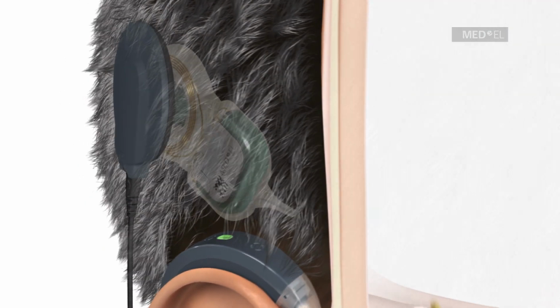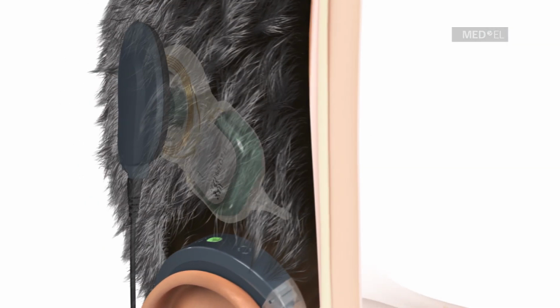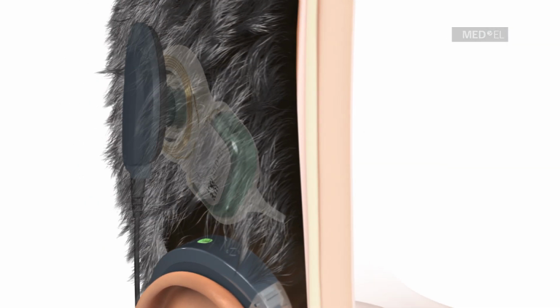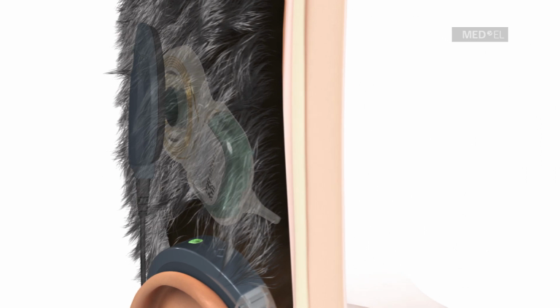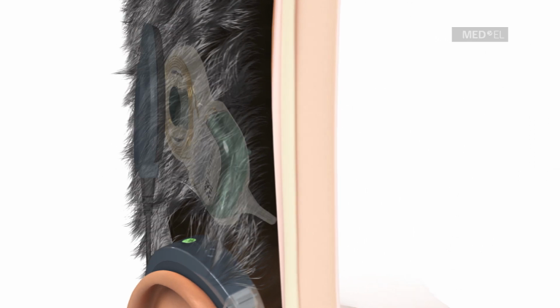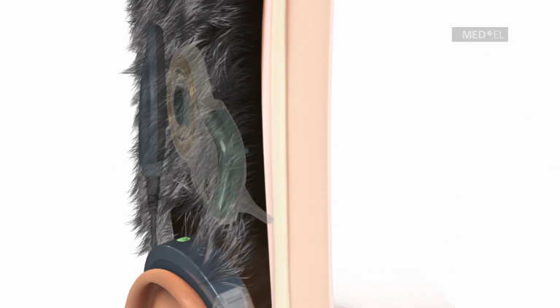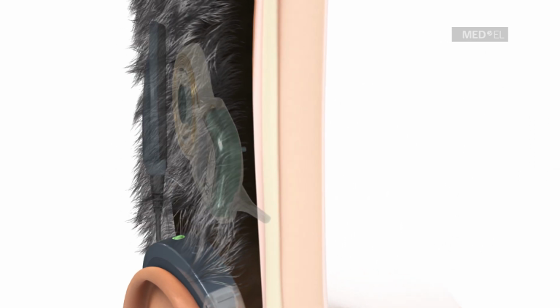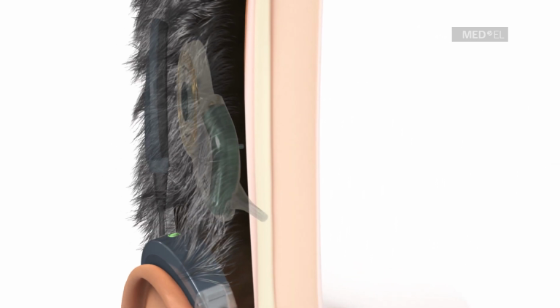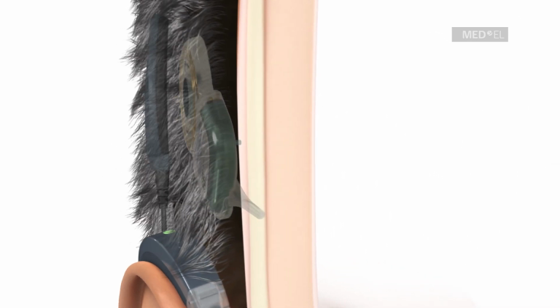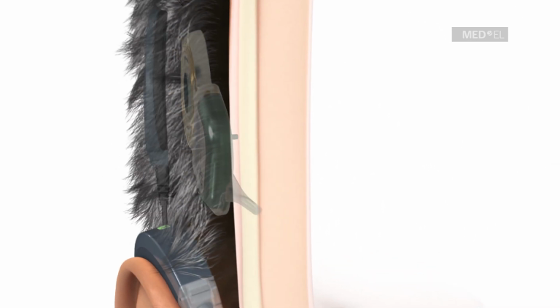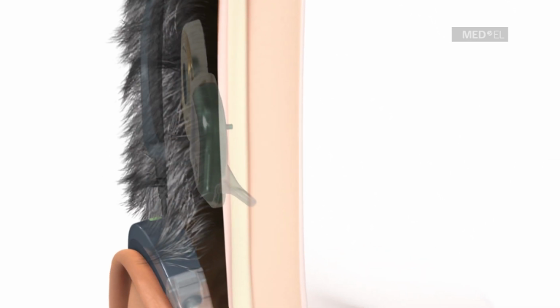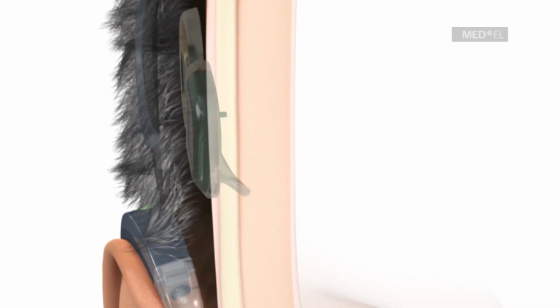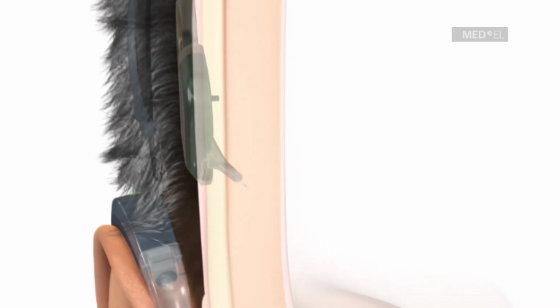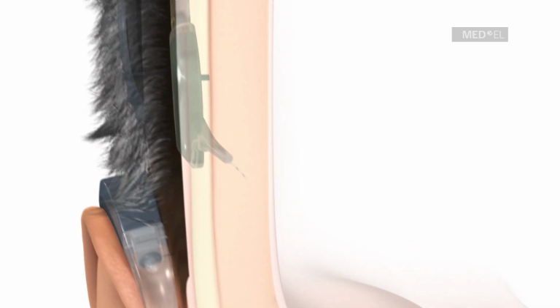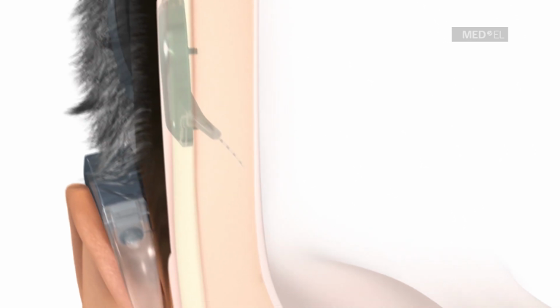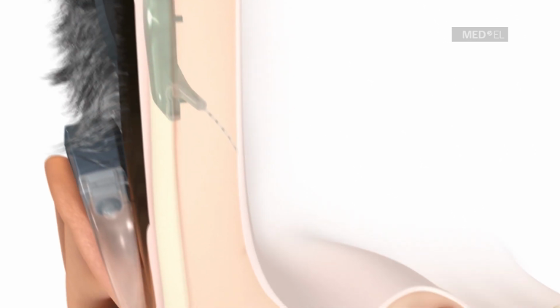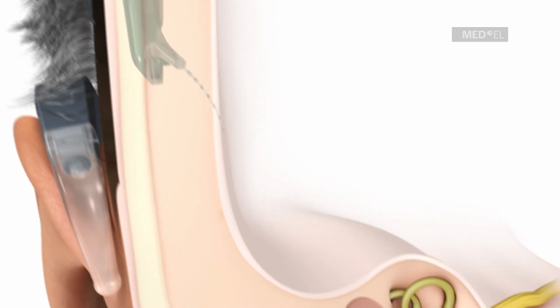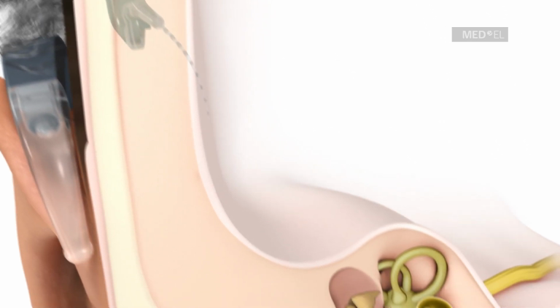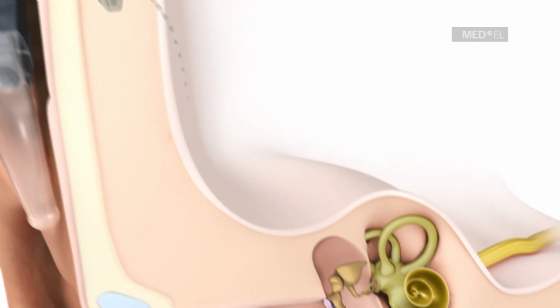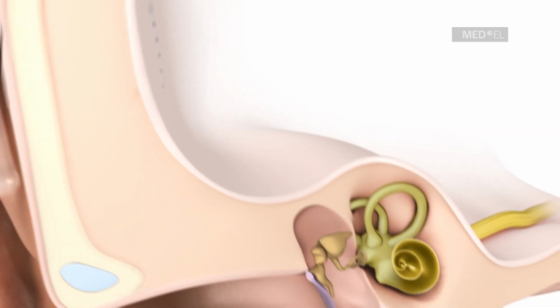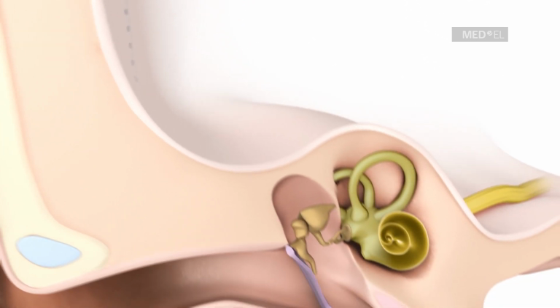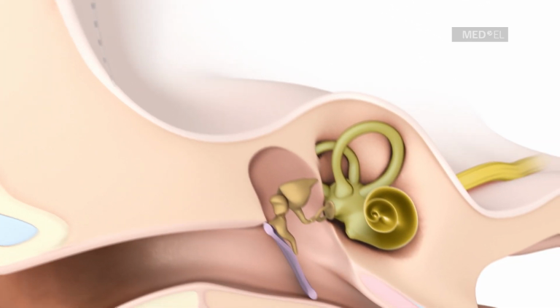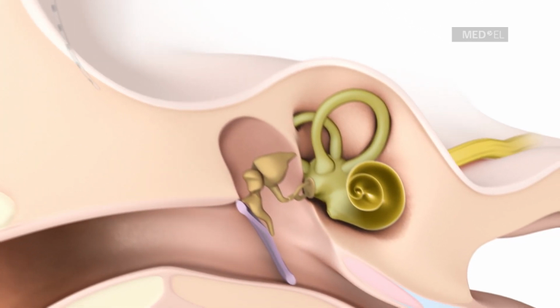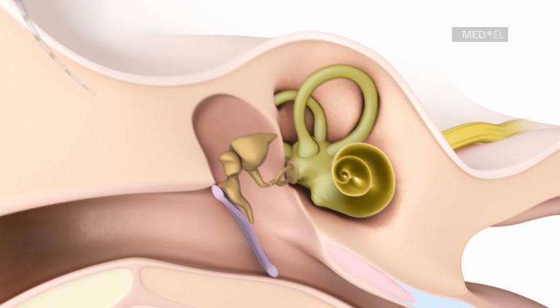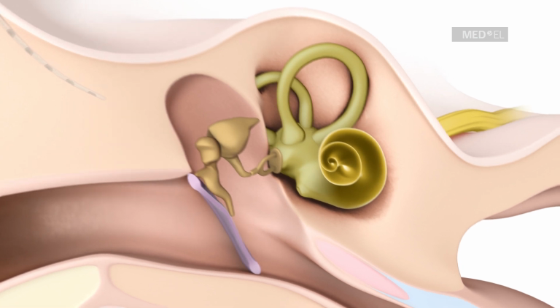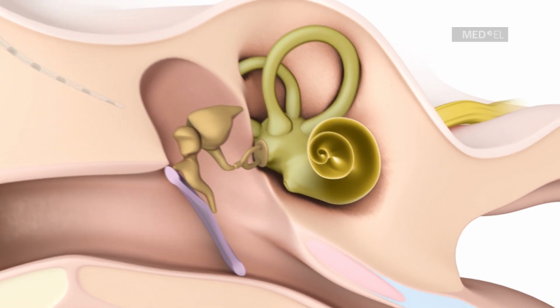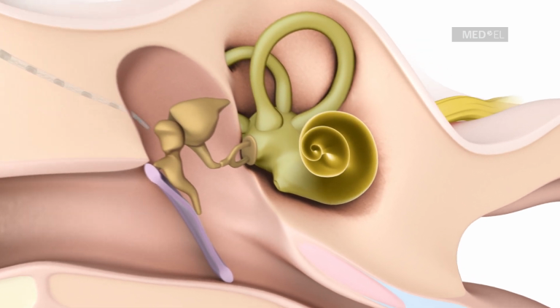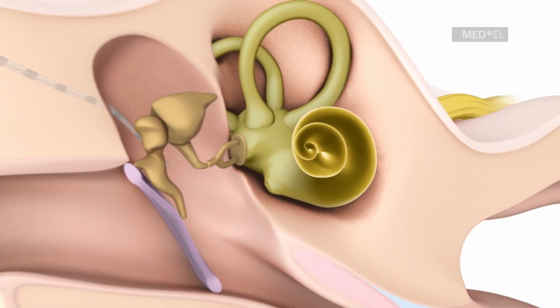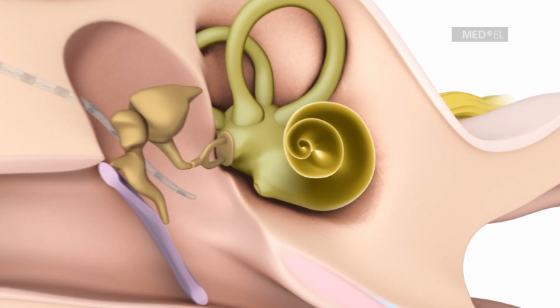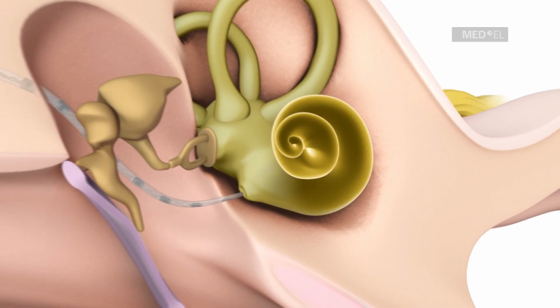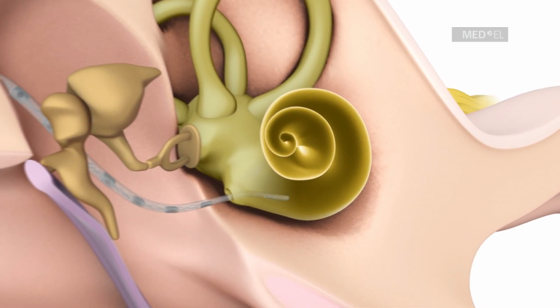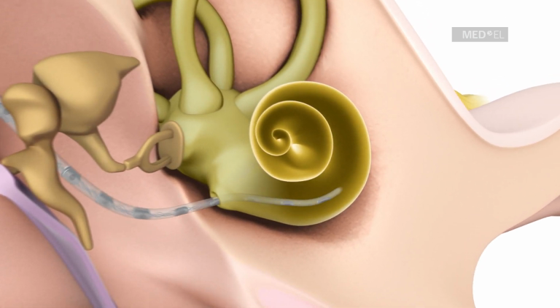The Synchrony 2 implant is surgically placed under the skin, and a flexible electrode array is inserted into the cochlea.